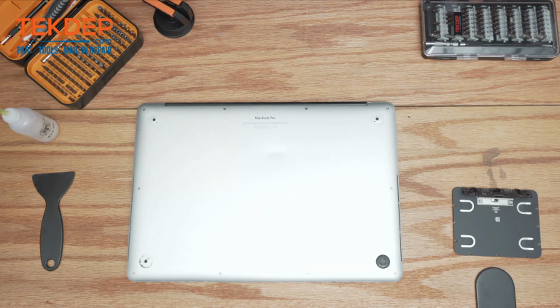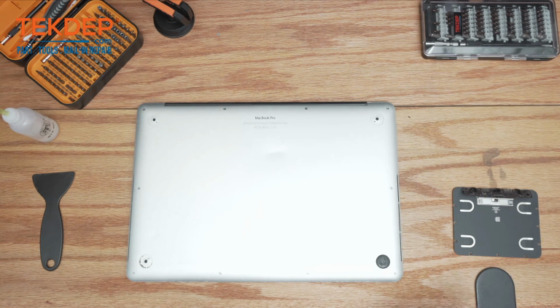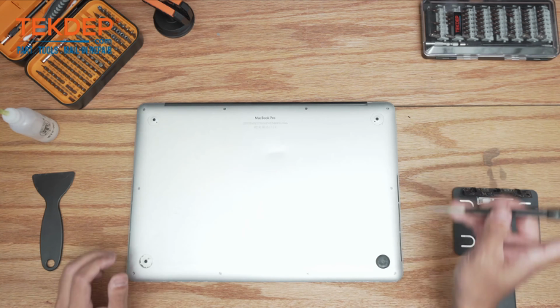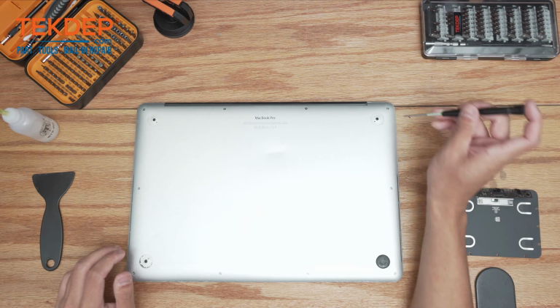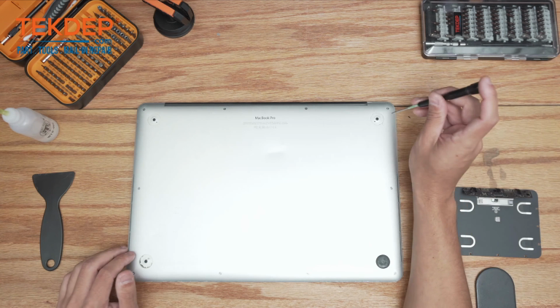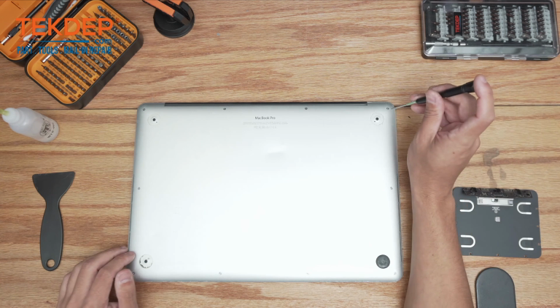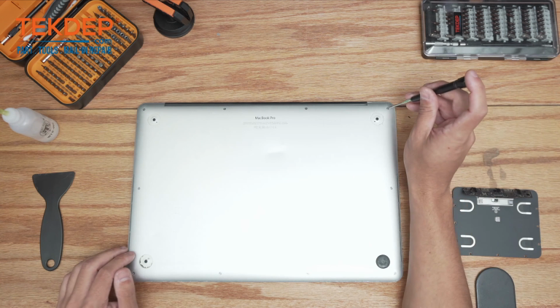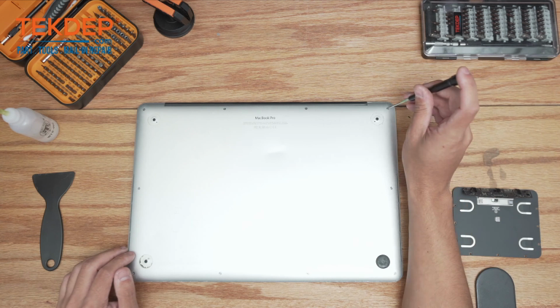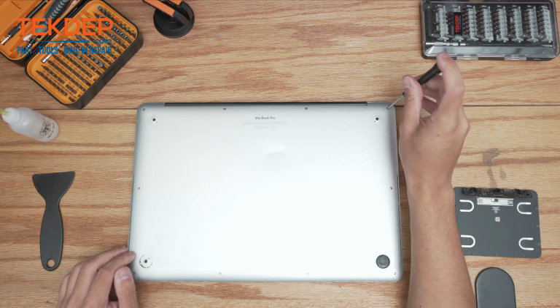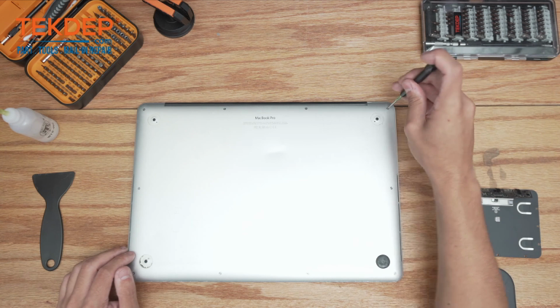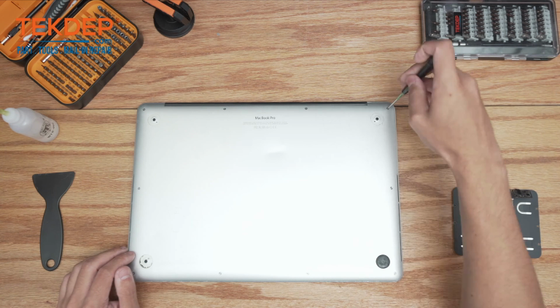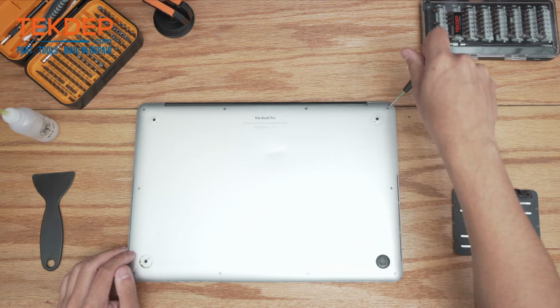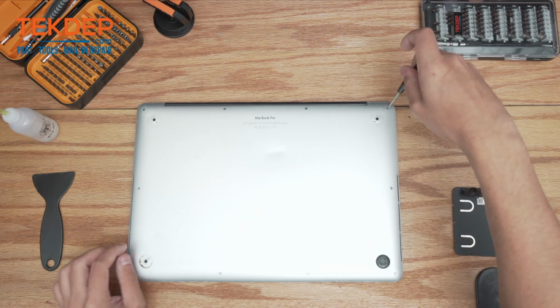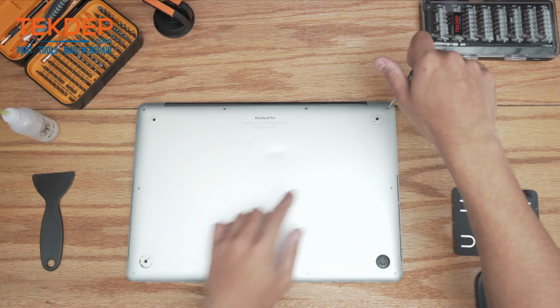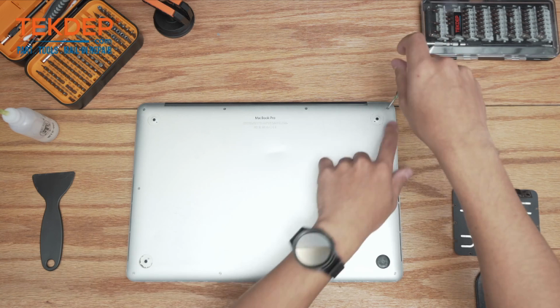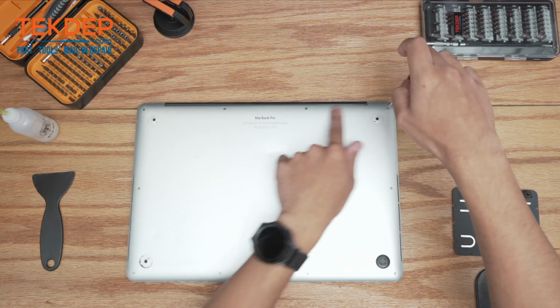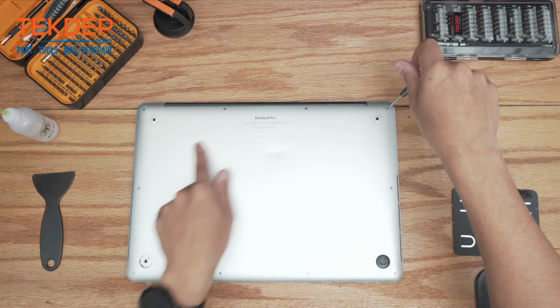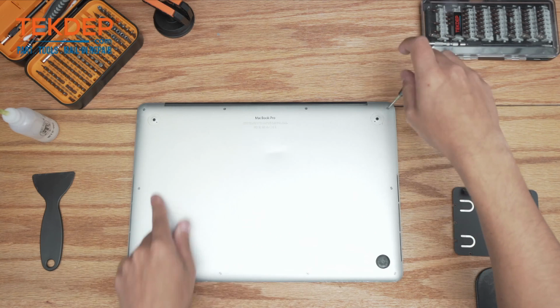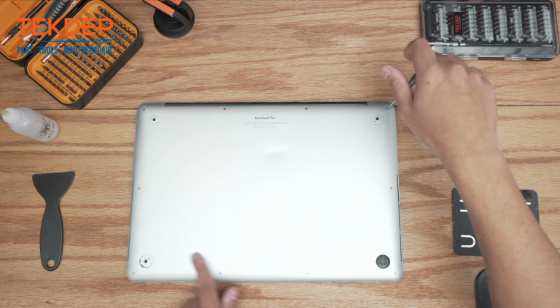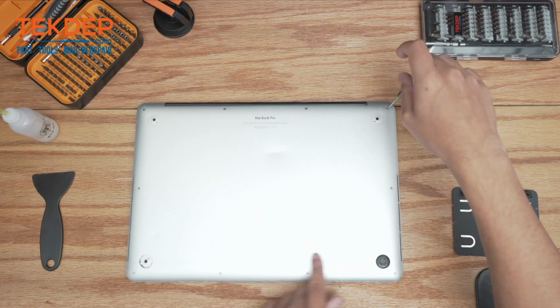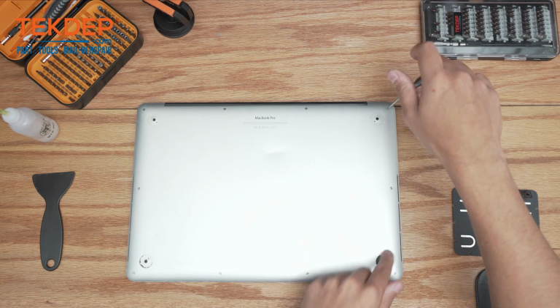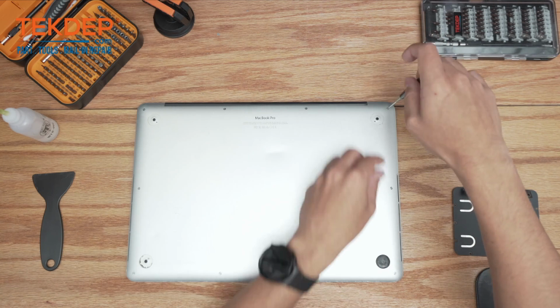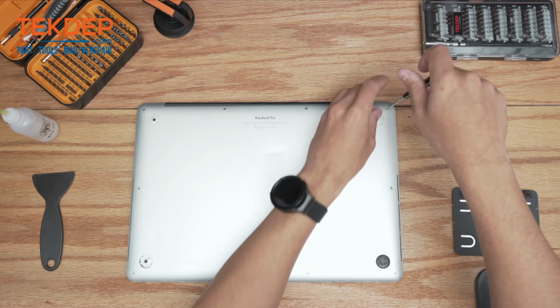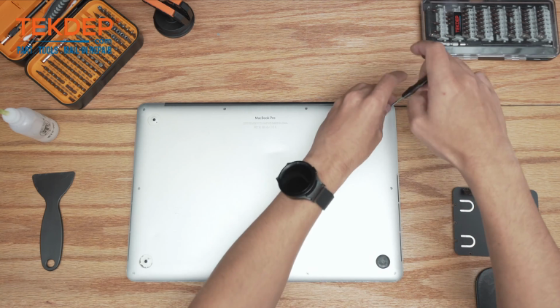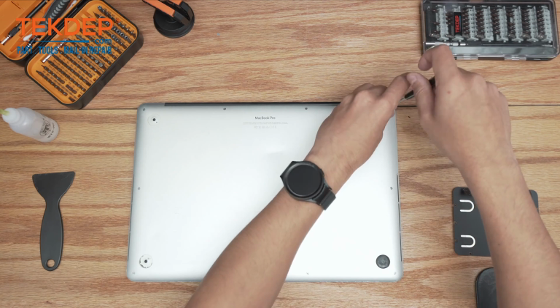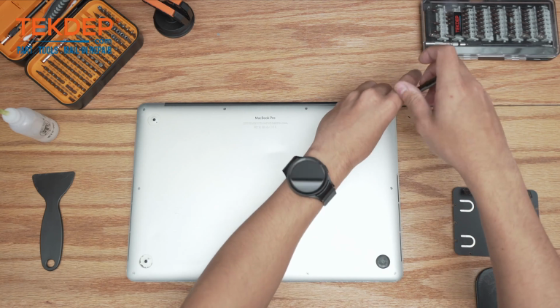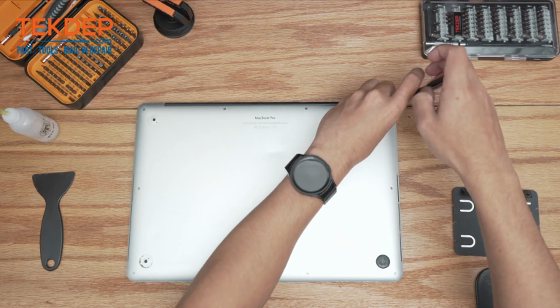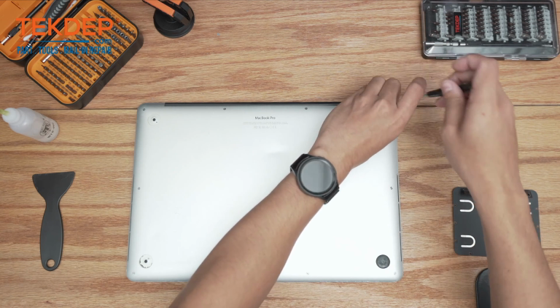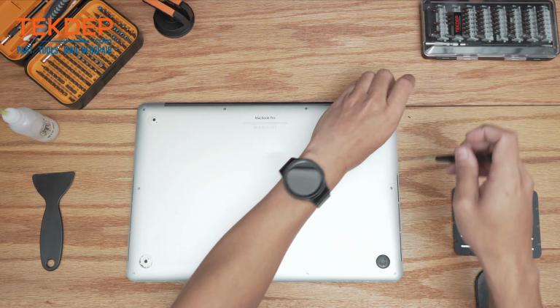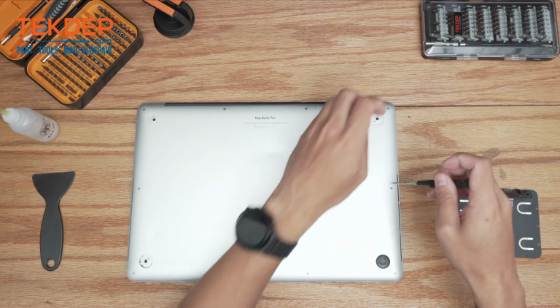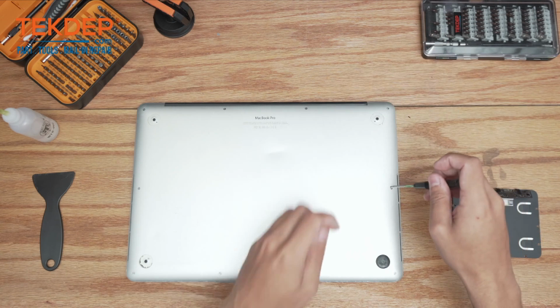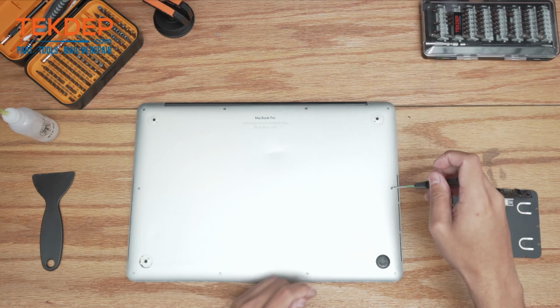We're going to start by removing the pentalobe screws all along the bottom case here.